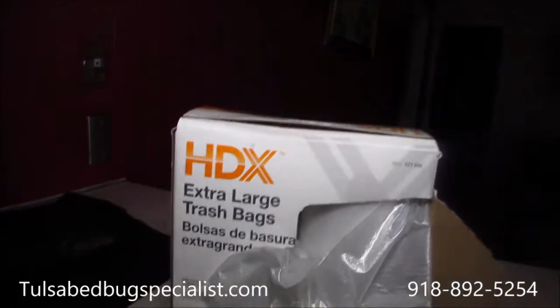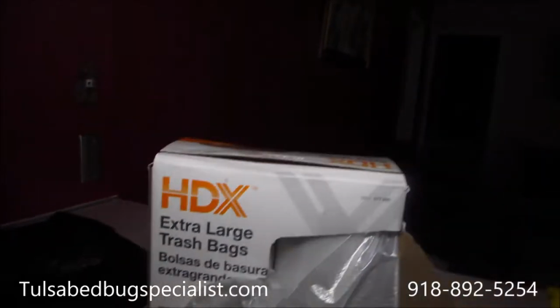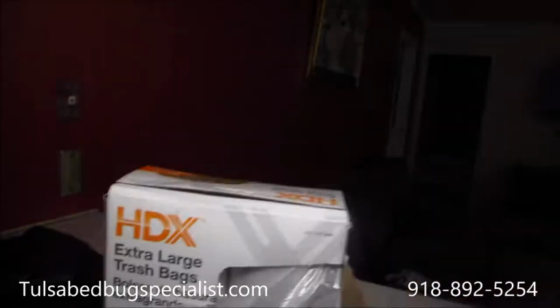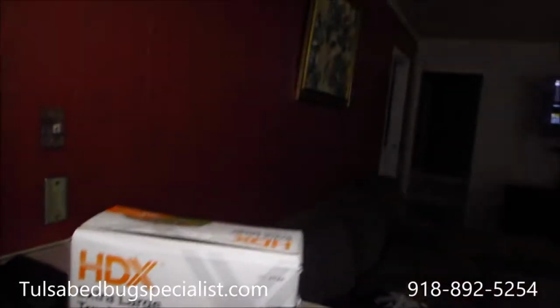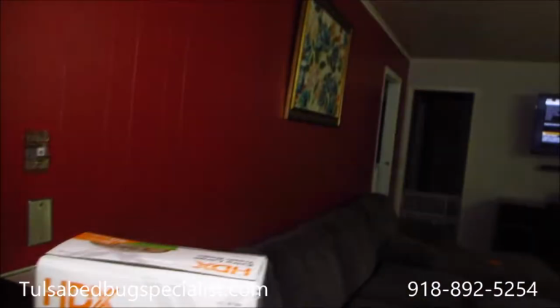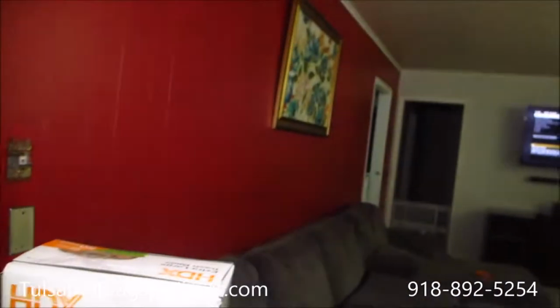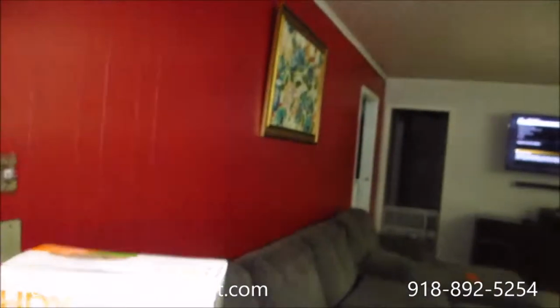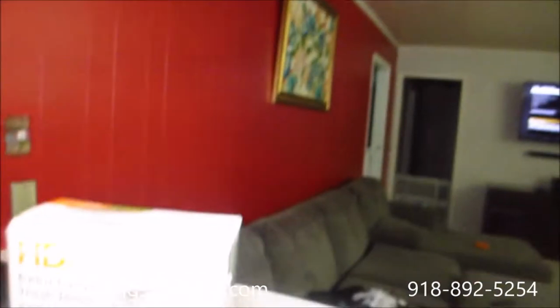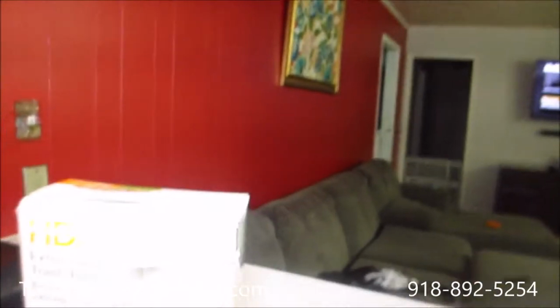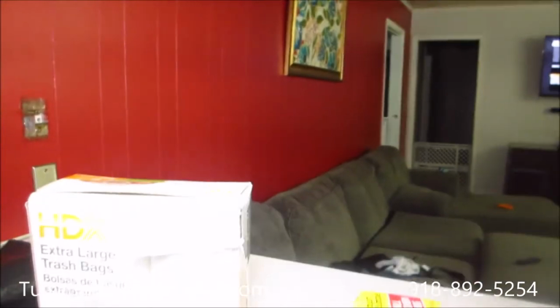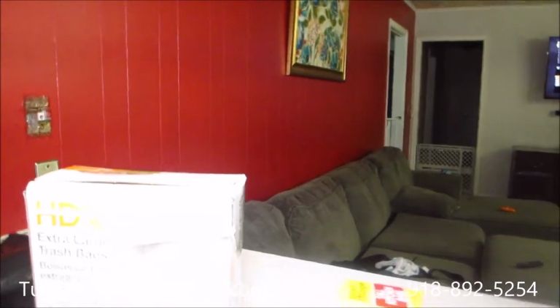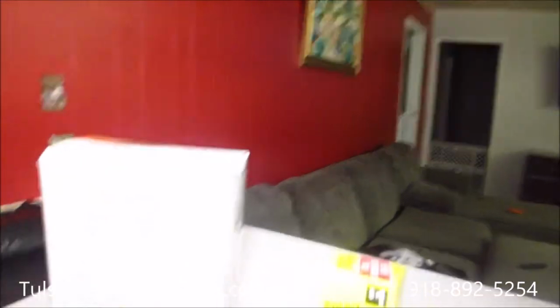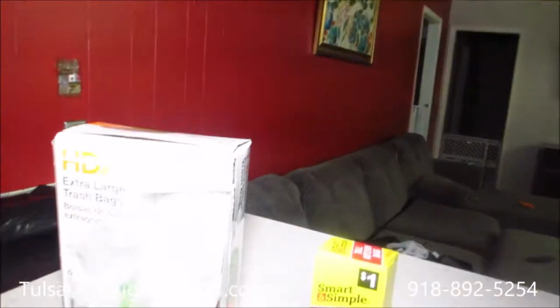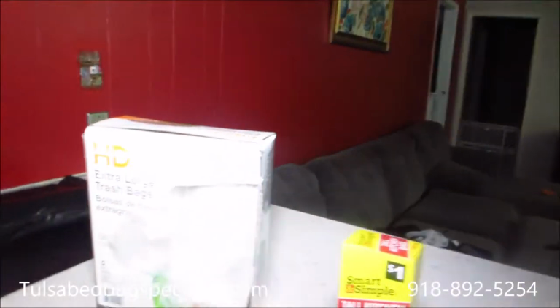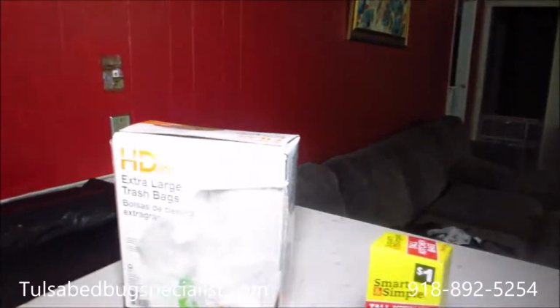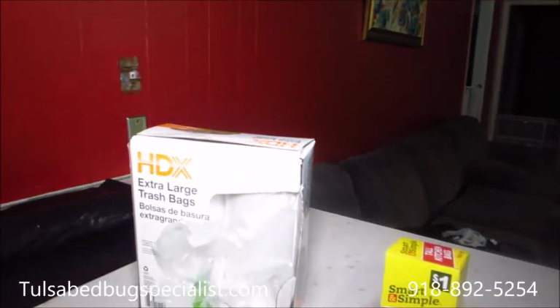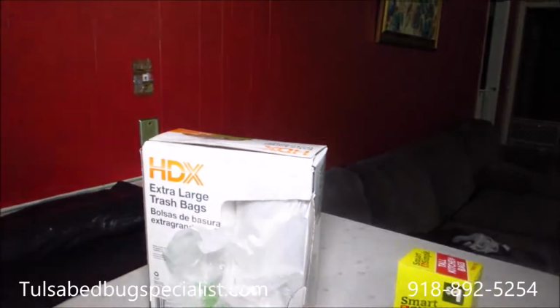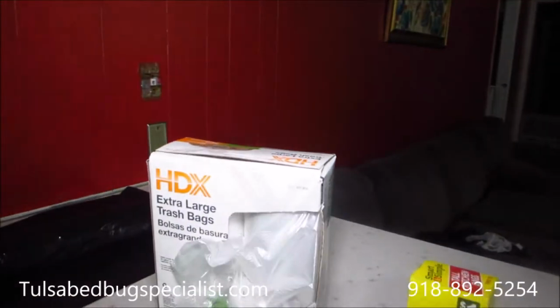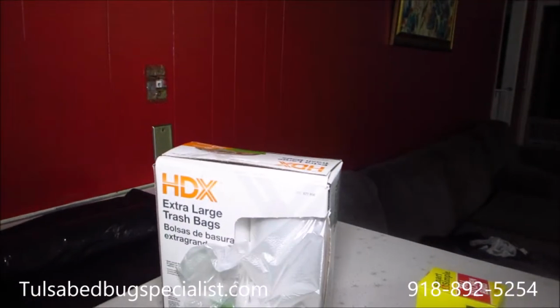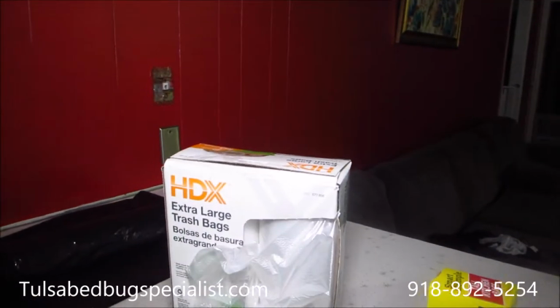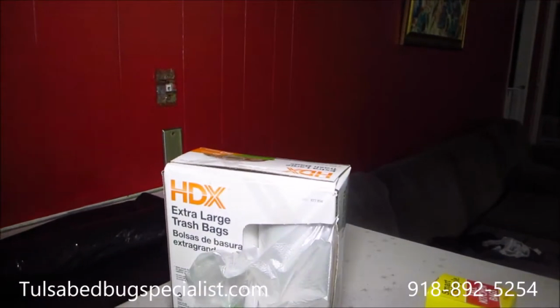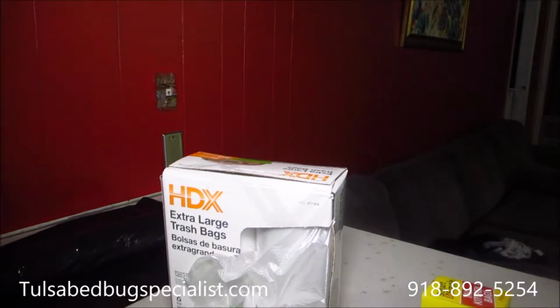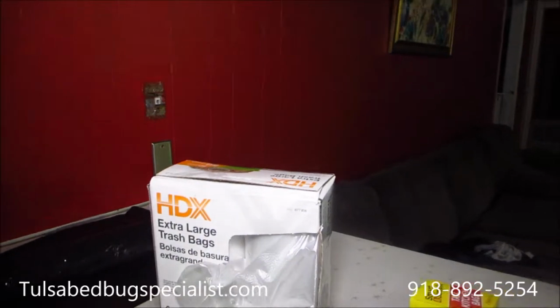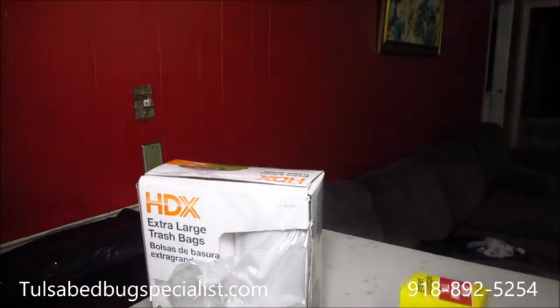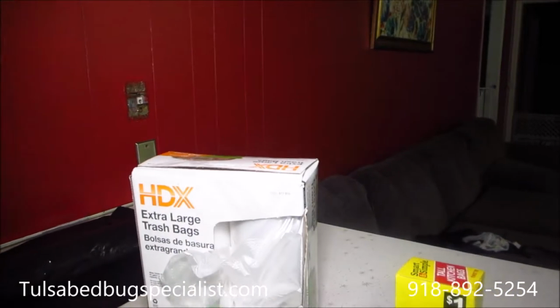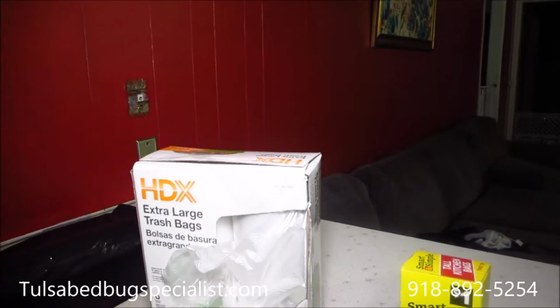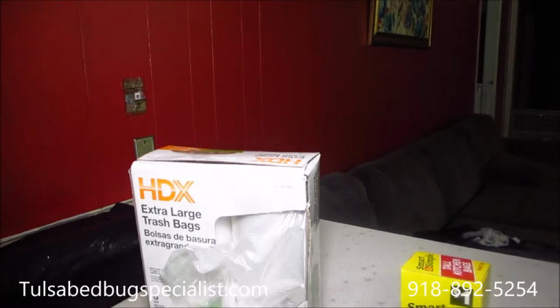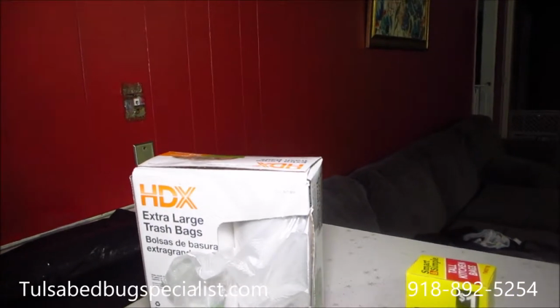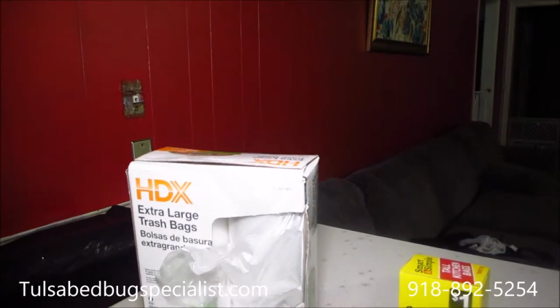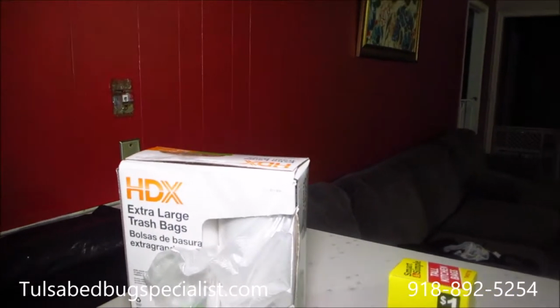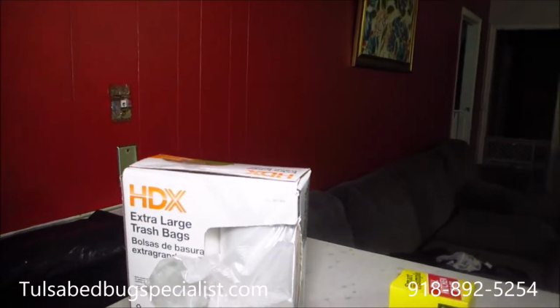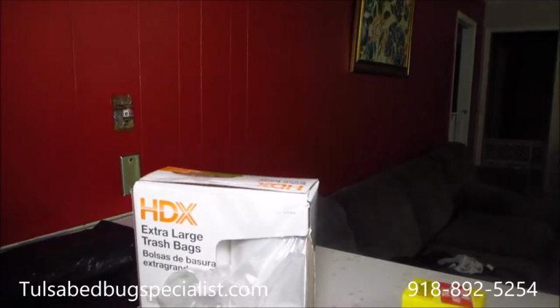Alright, just another tip at TulsaBedBugSpecialist.com. Thanks guys.